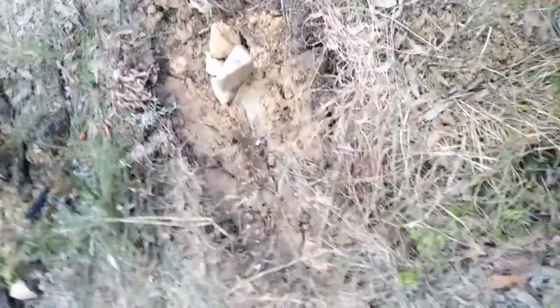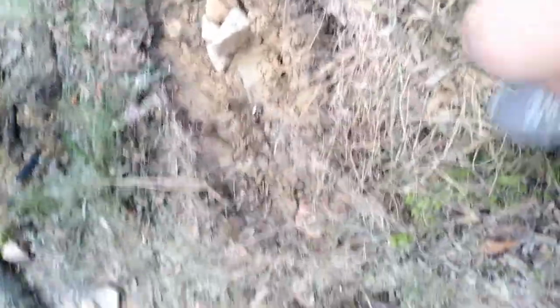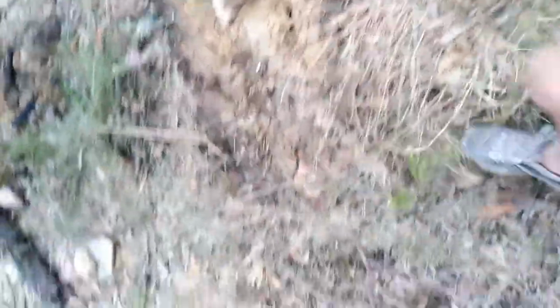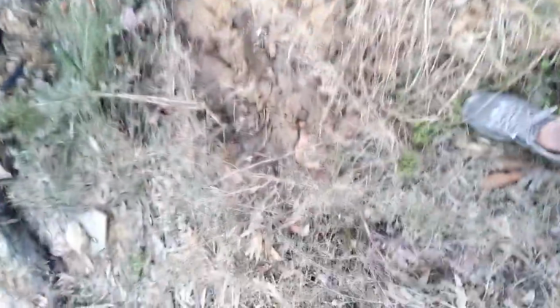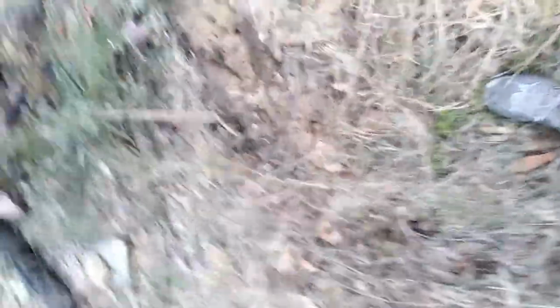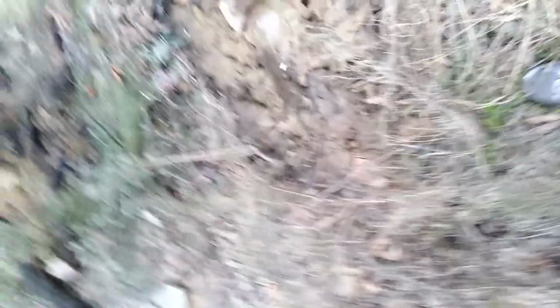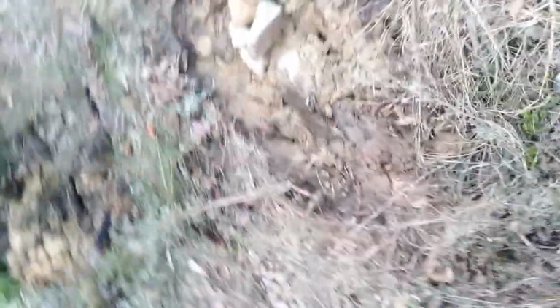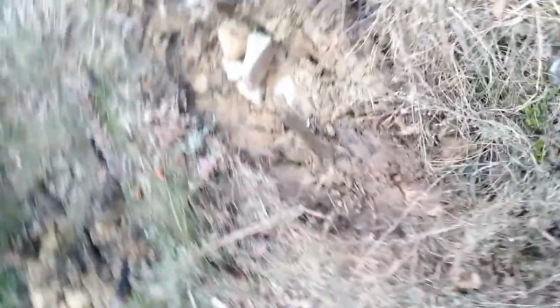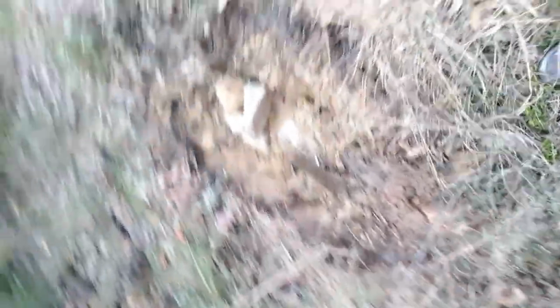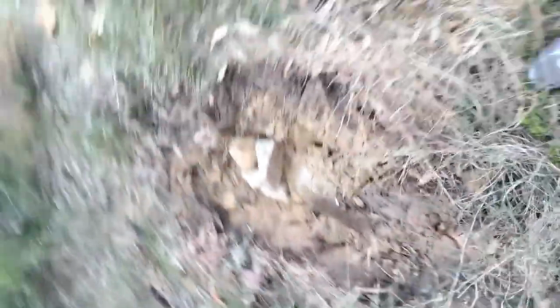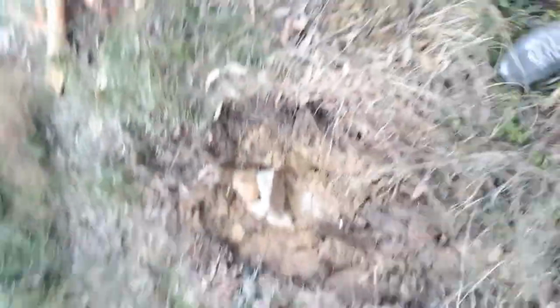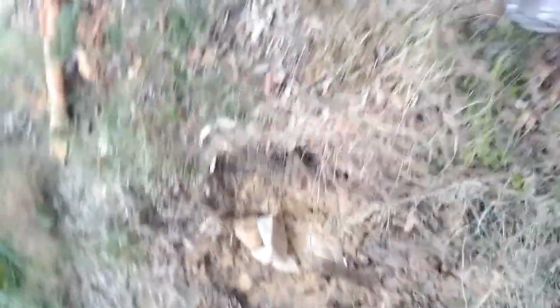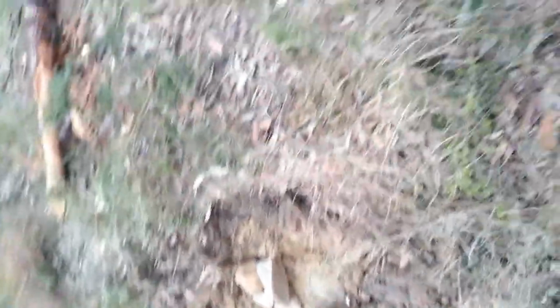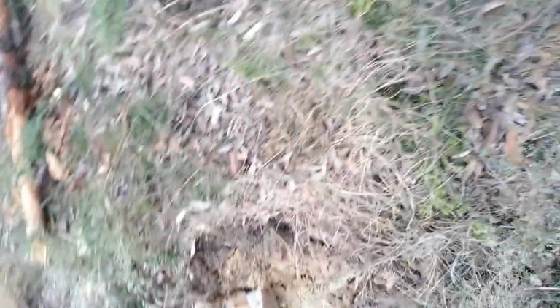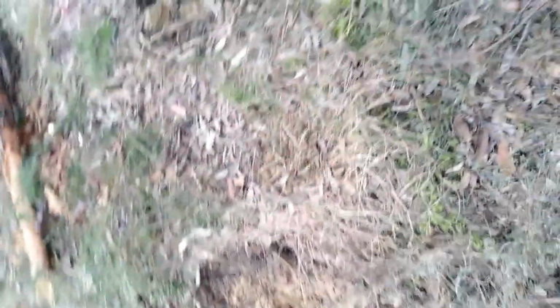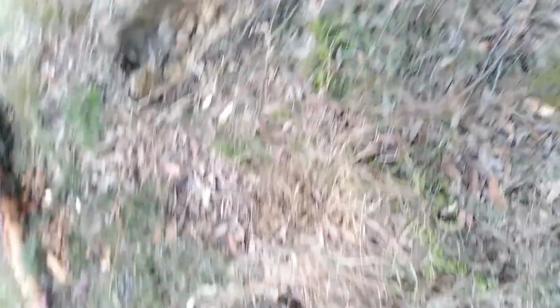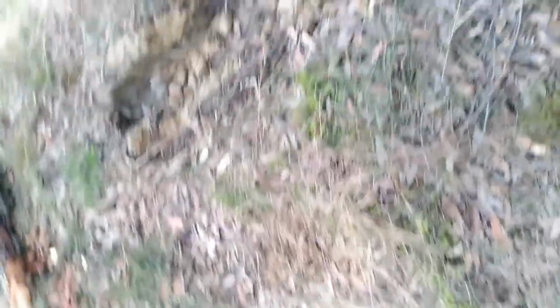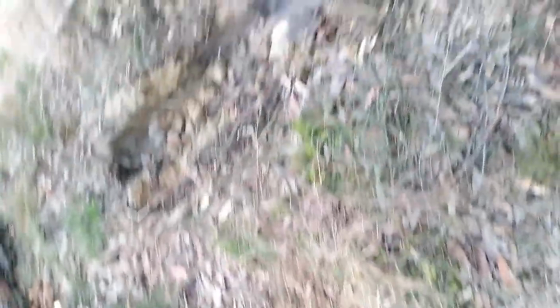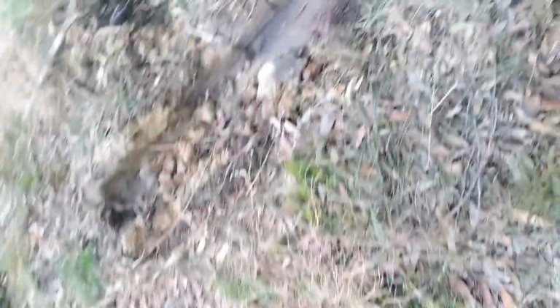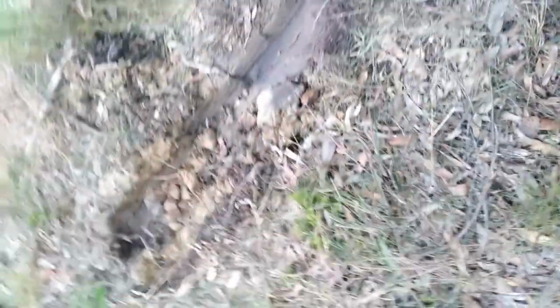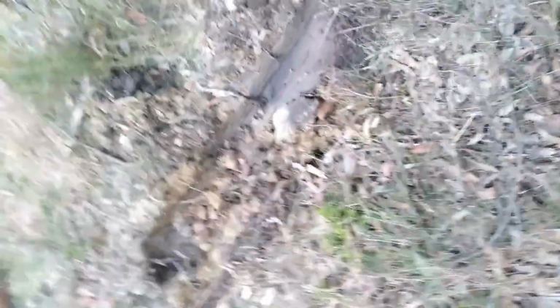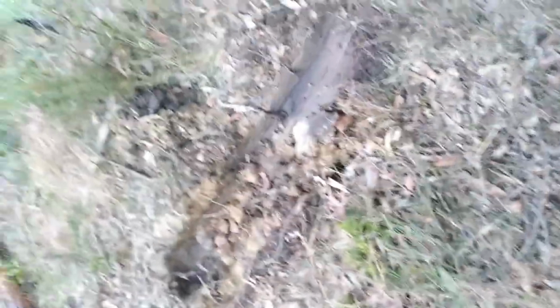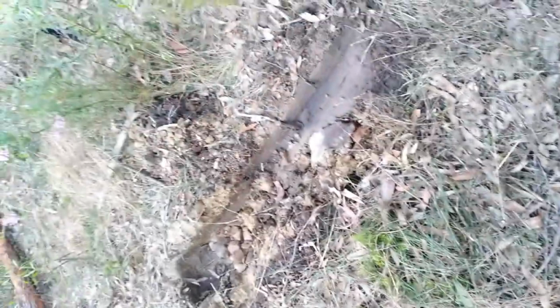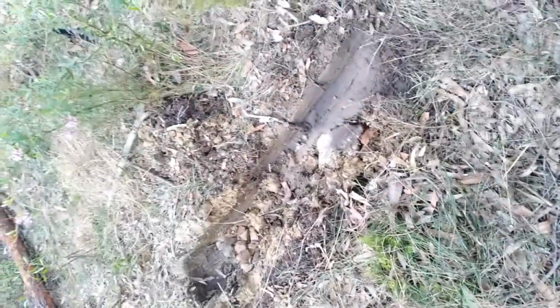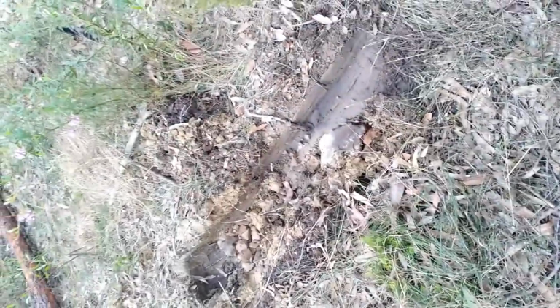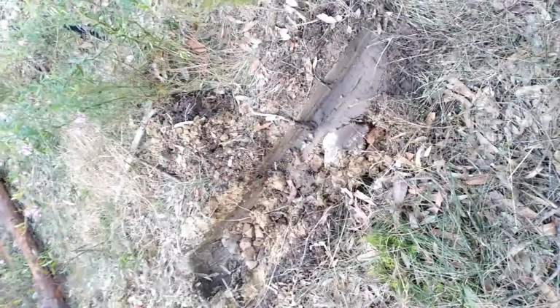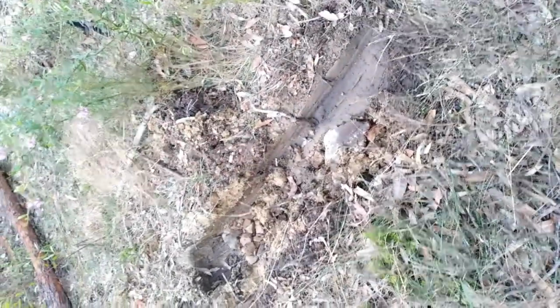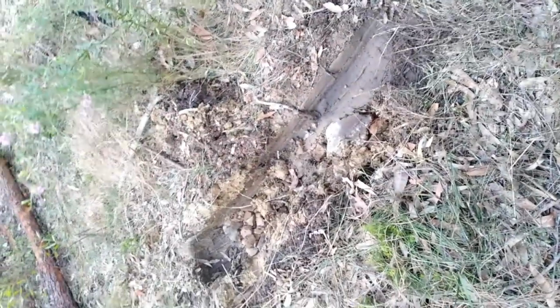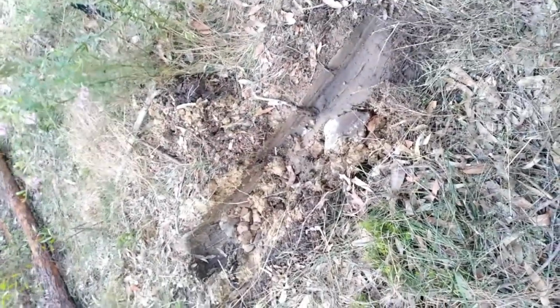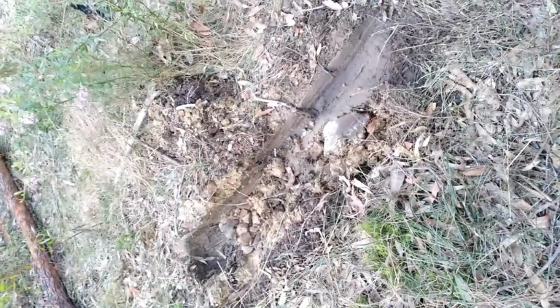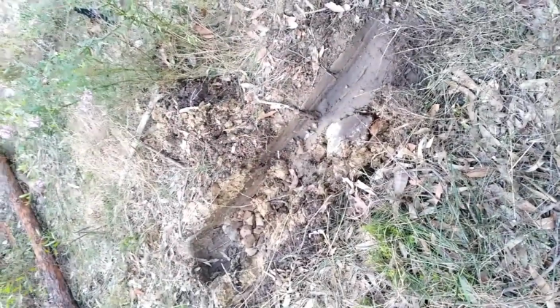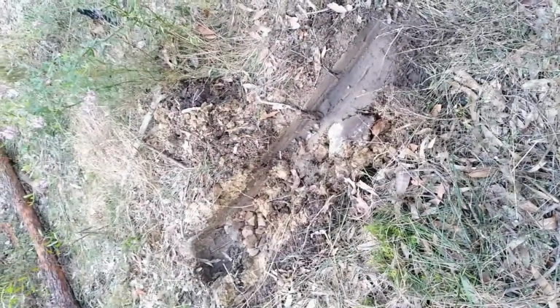Anyway, I'm getting out of here because there's a few bull ants lying around. We'll catch you all later — thanks for watching.